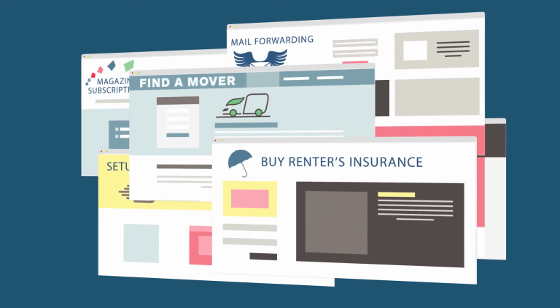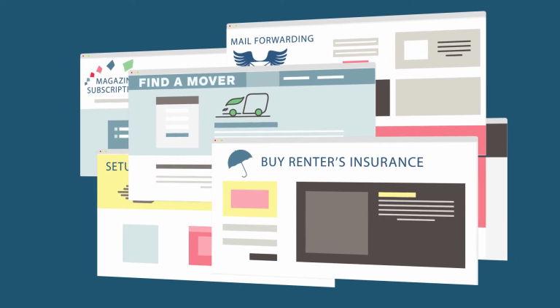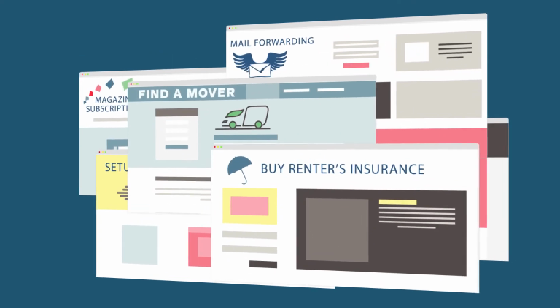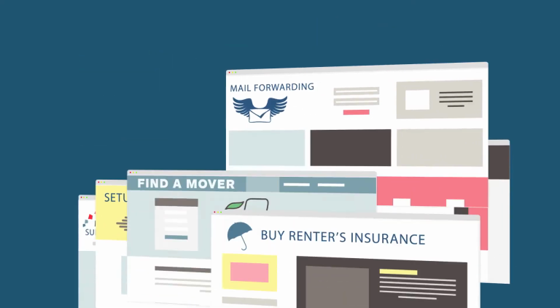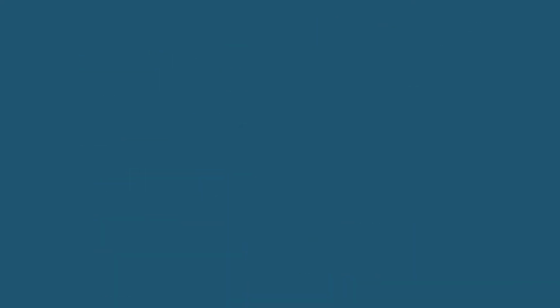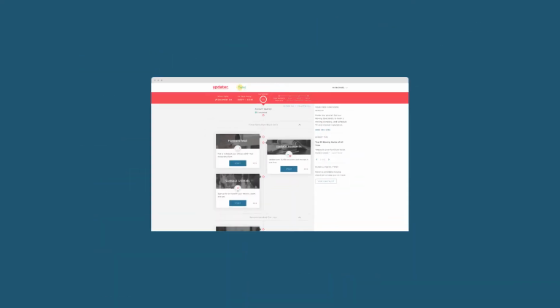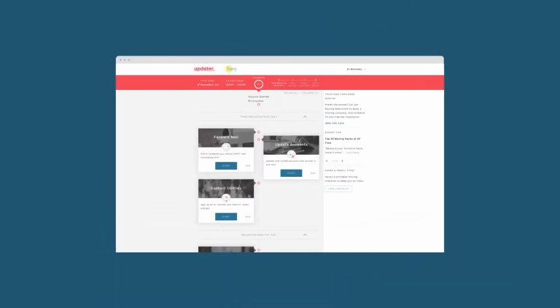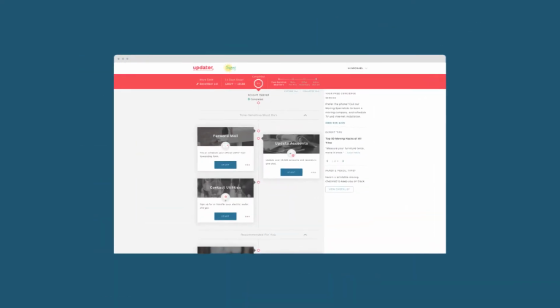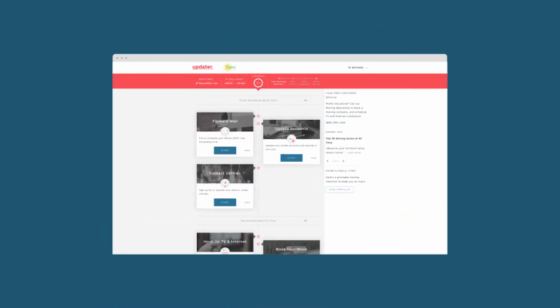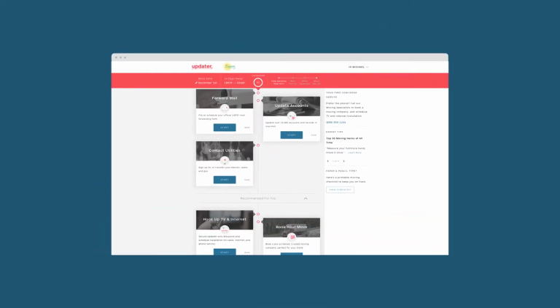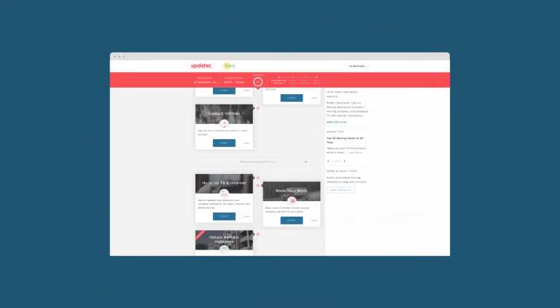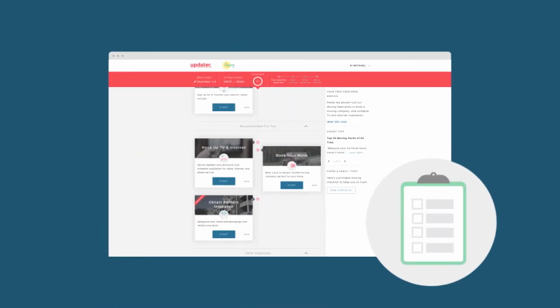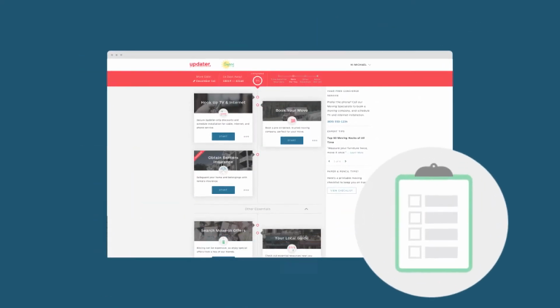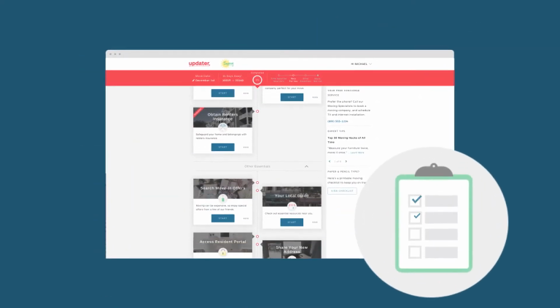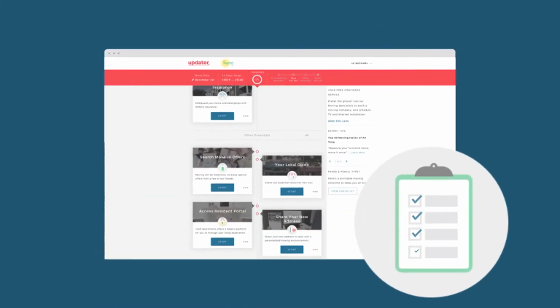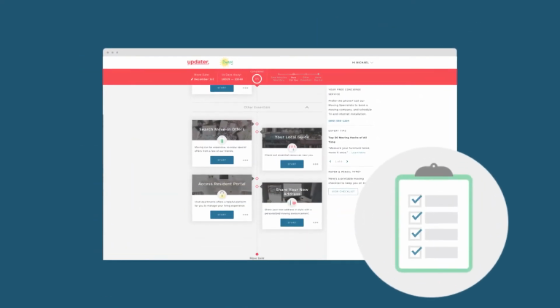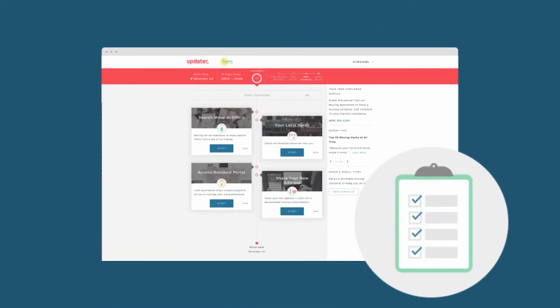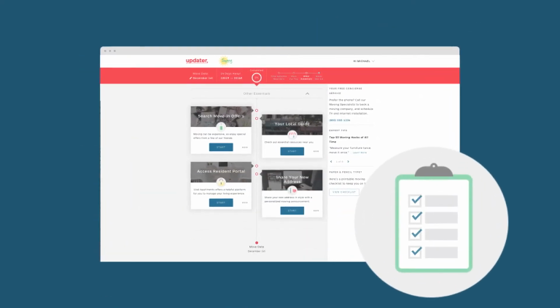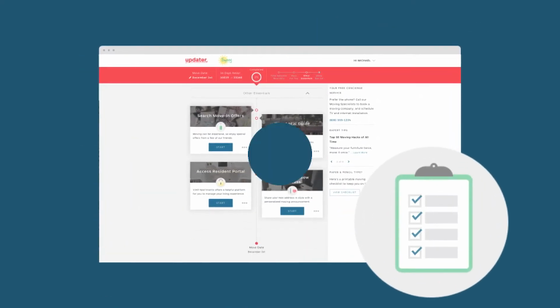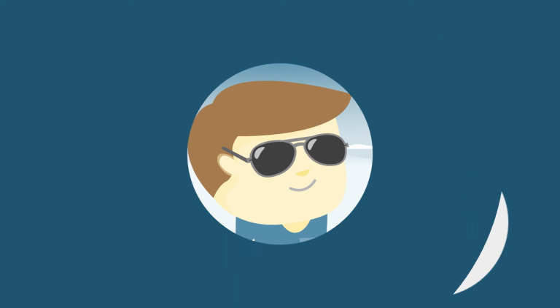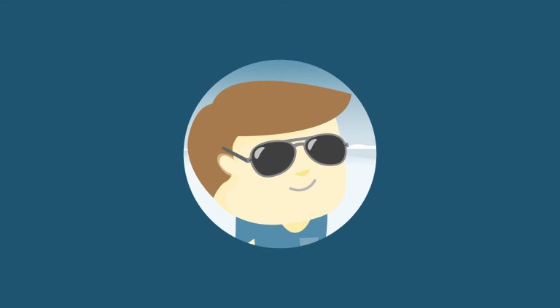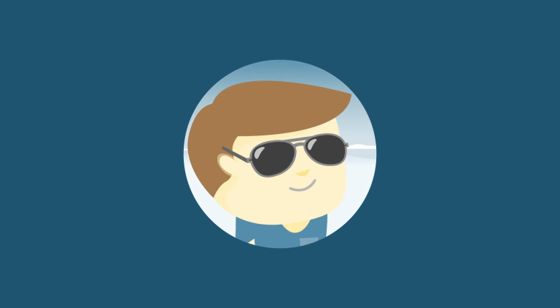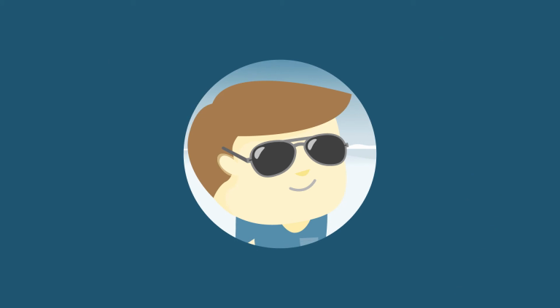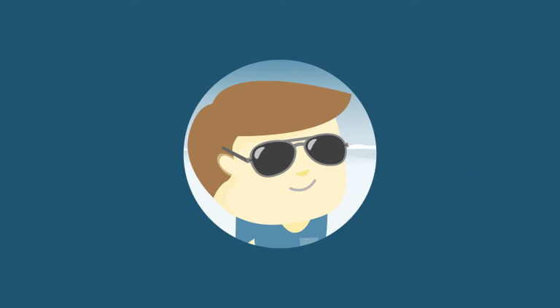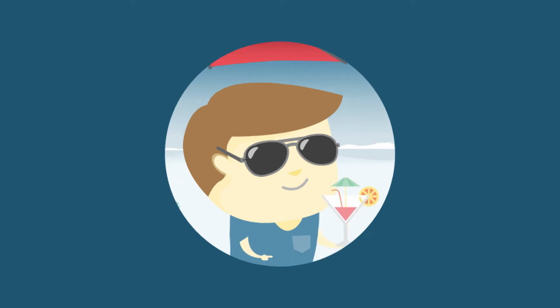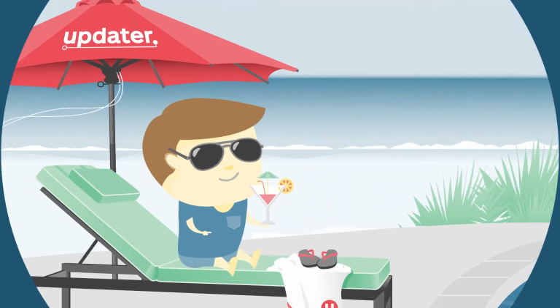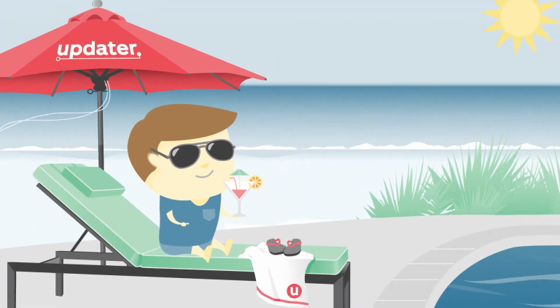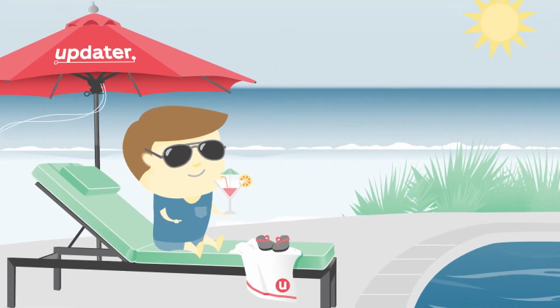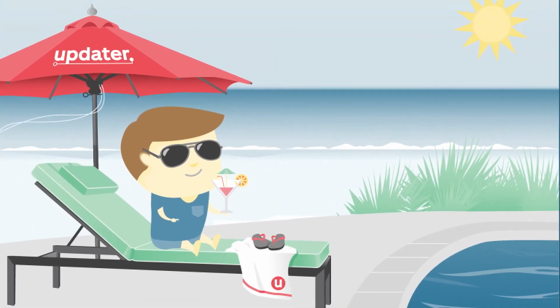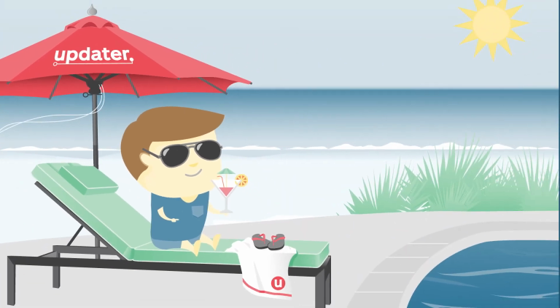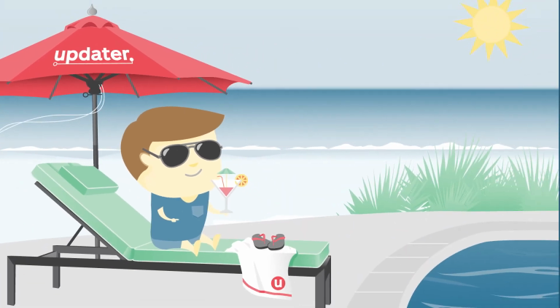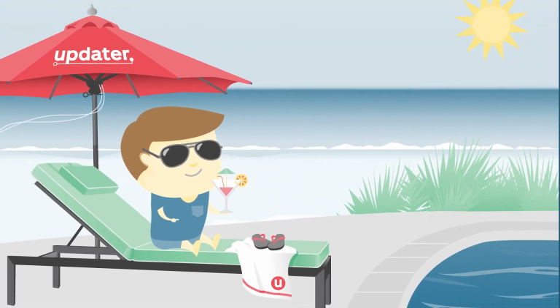Updater lets you do it all in one place at your own pace. Go ahead, check it out. You may just make your life a little easier.